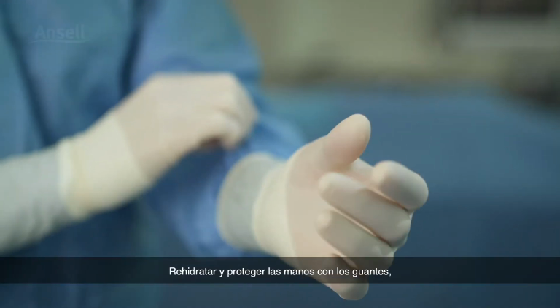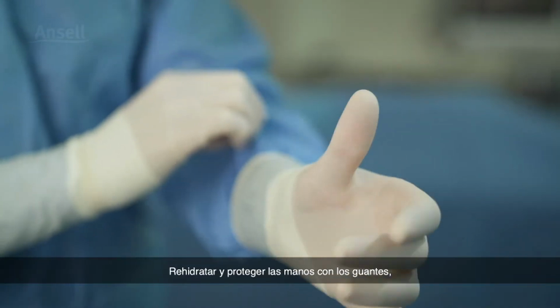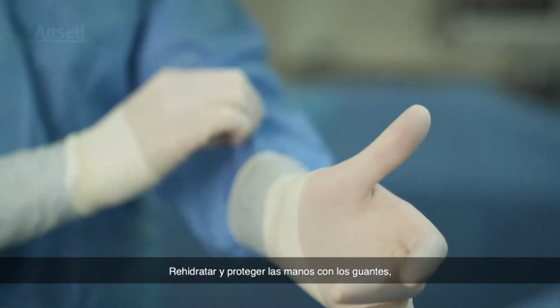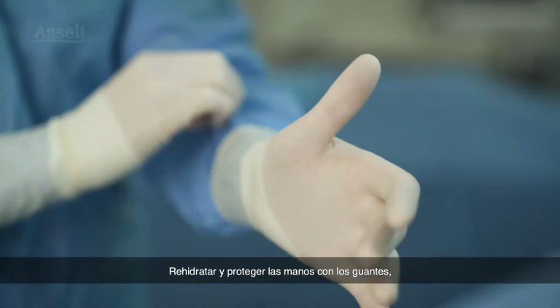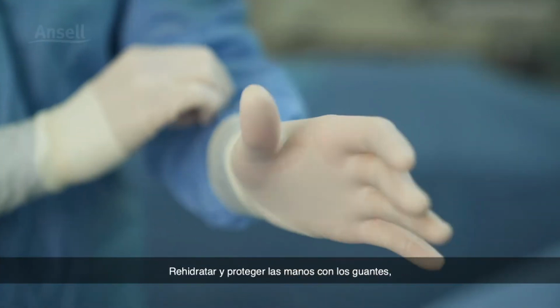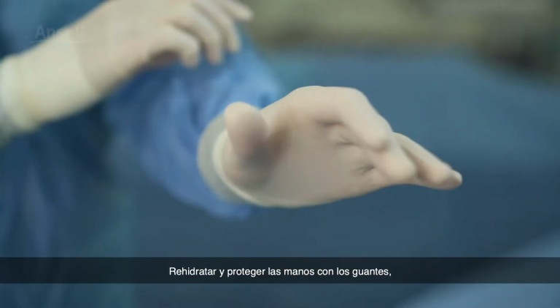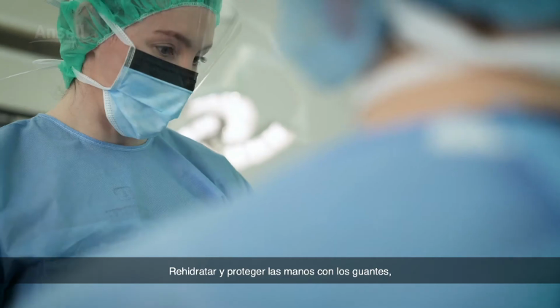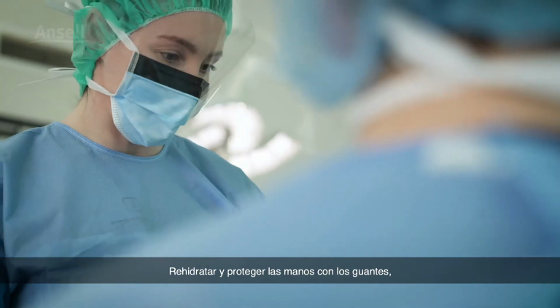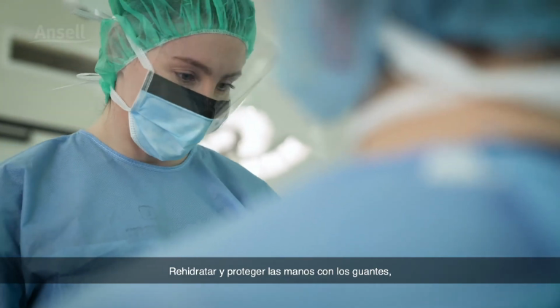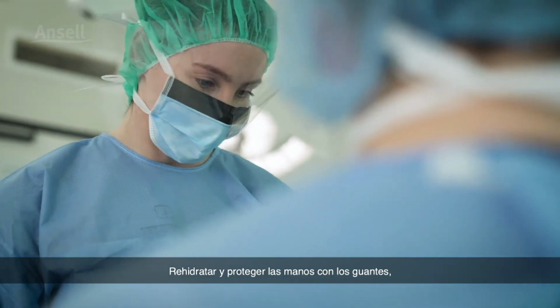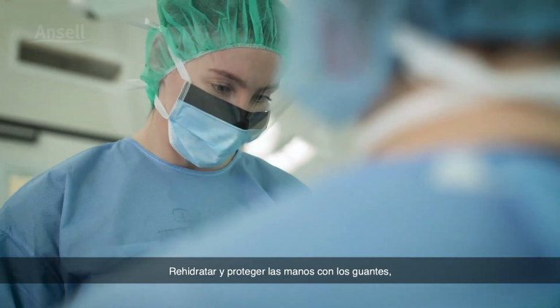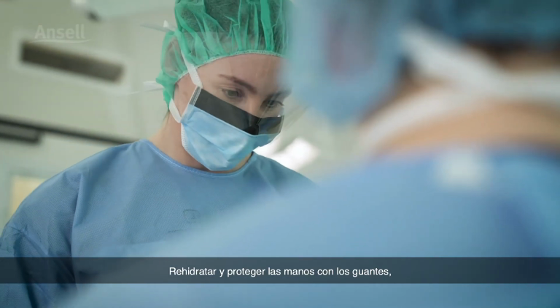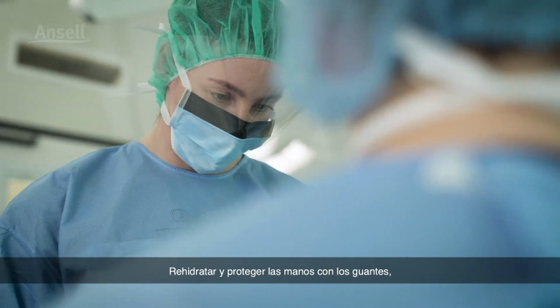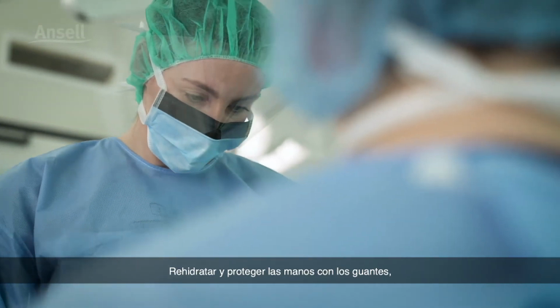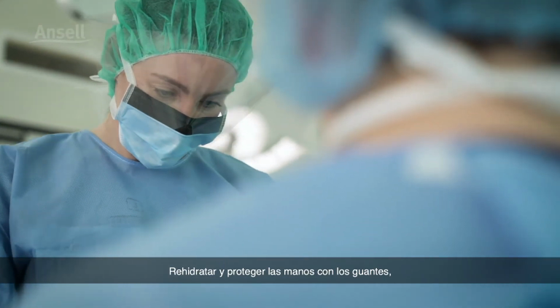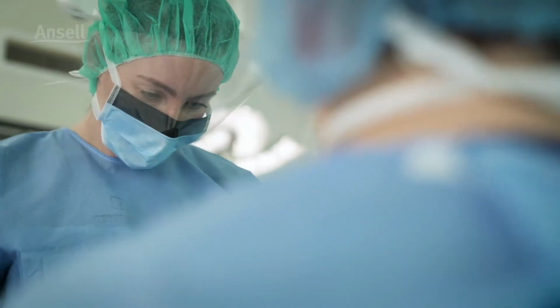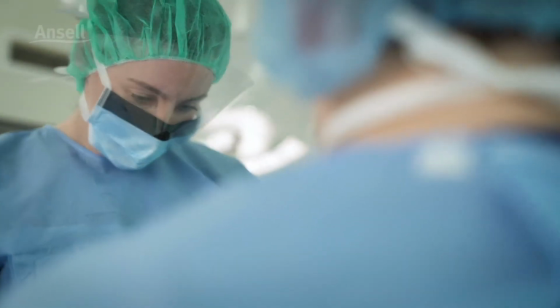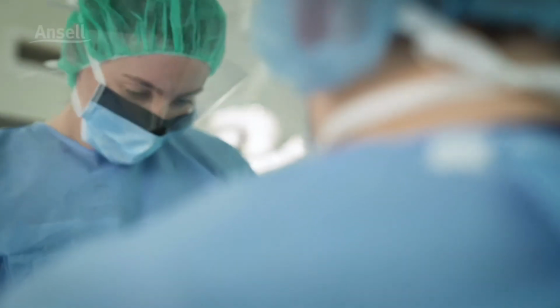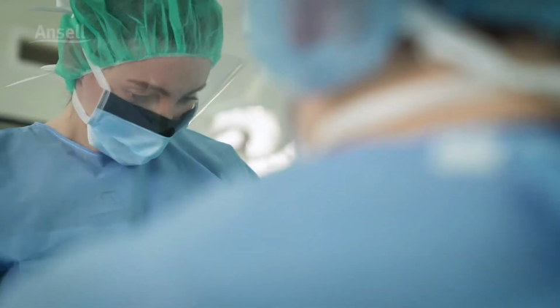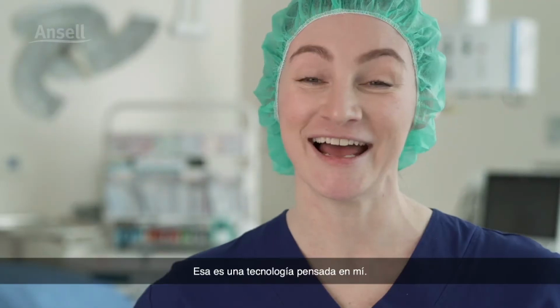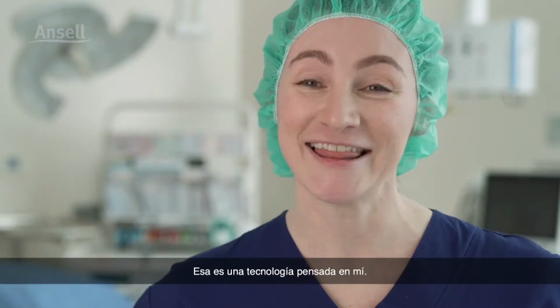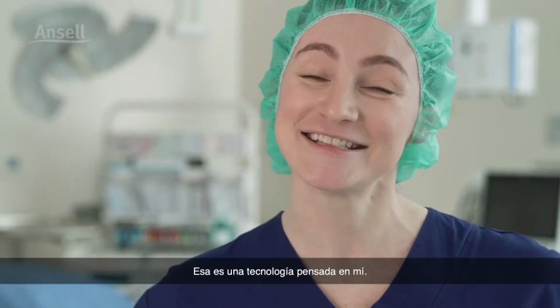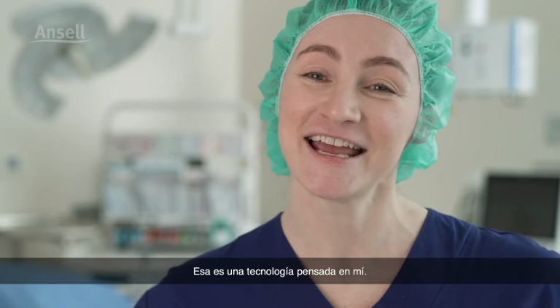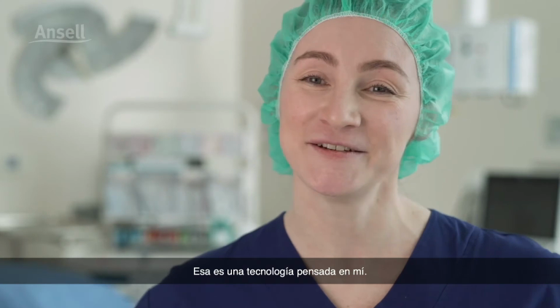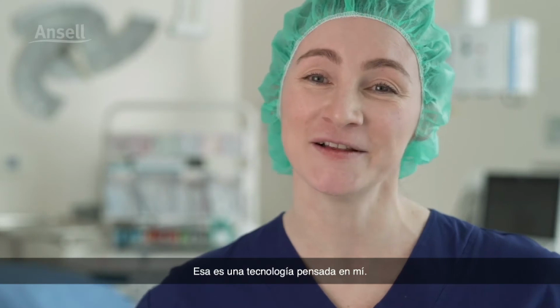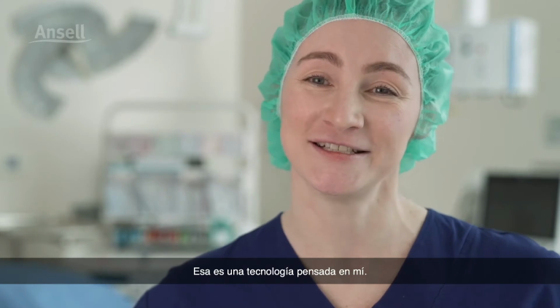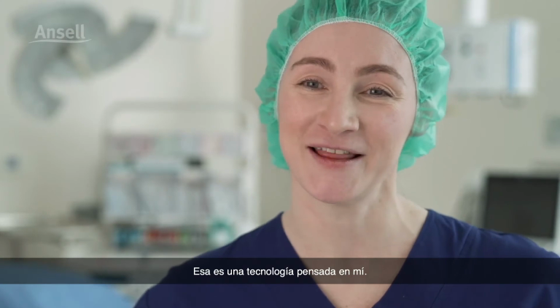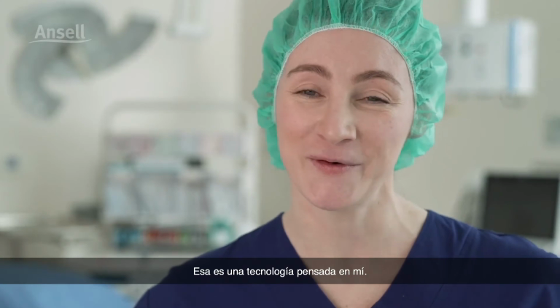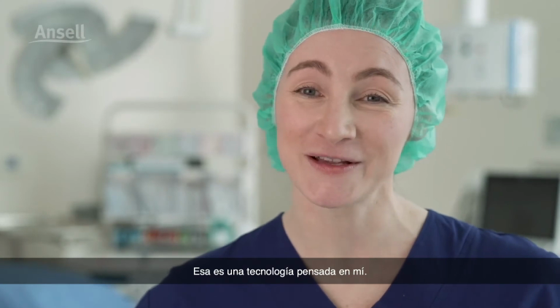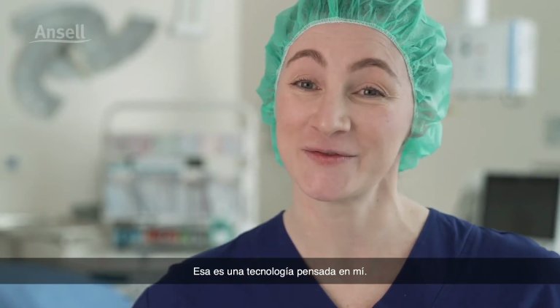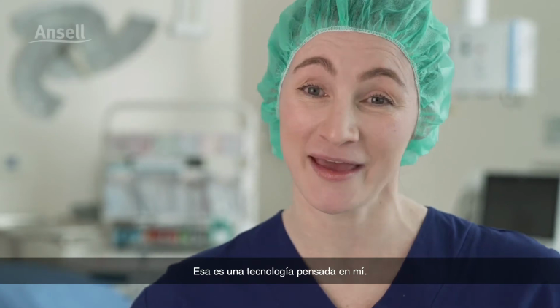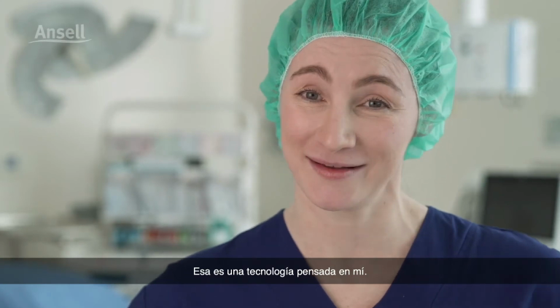Rehydrating and protecting my hands while gloved — now that's technology that works for me.